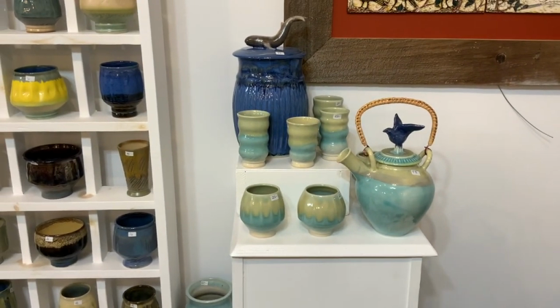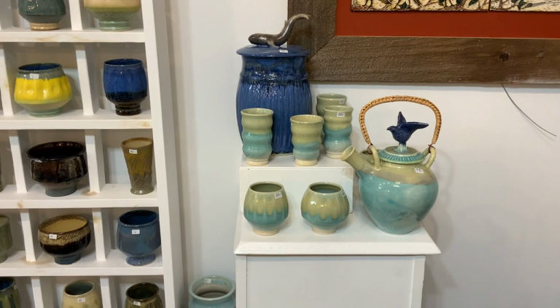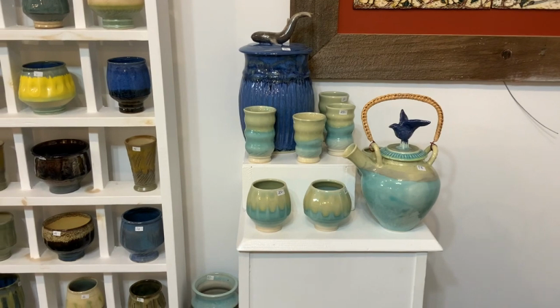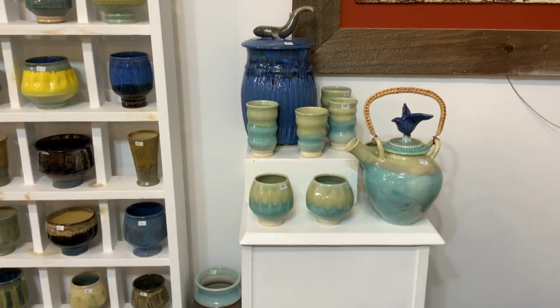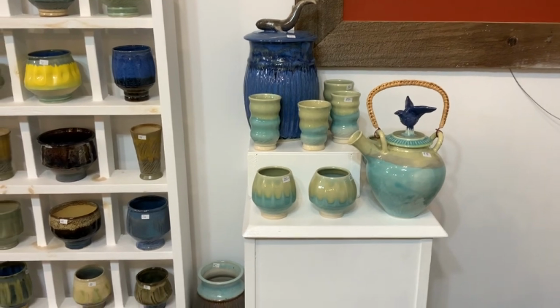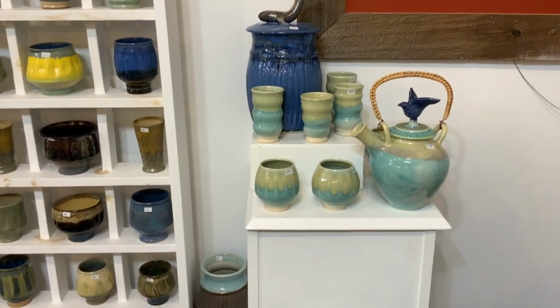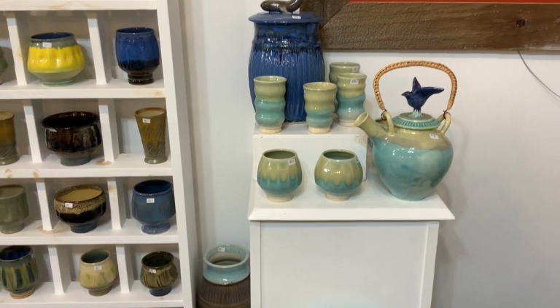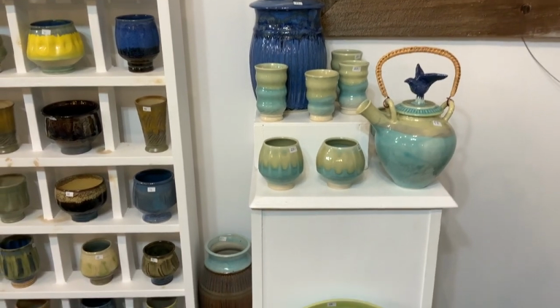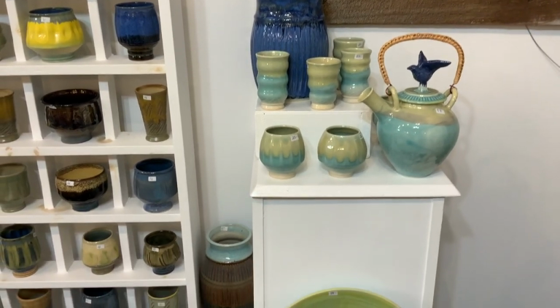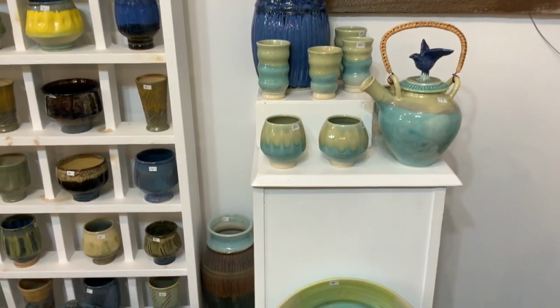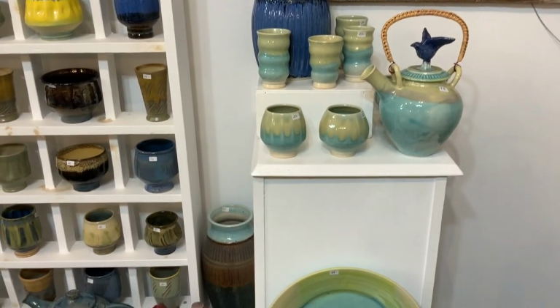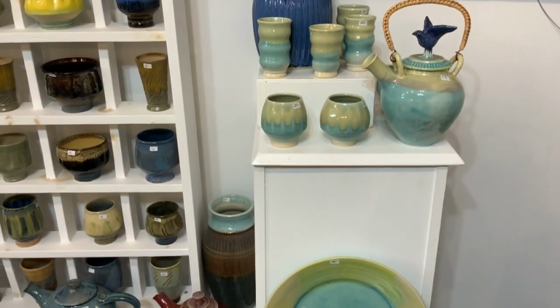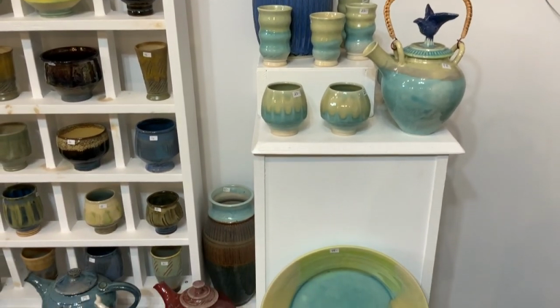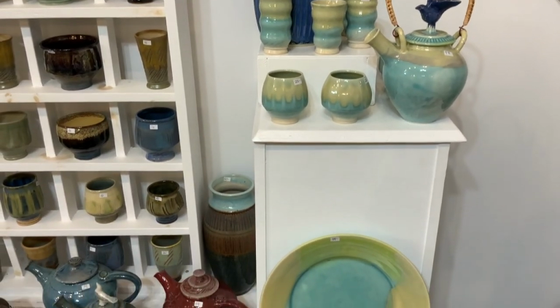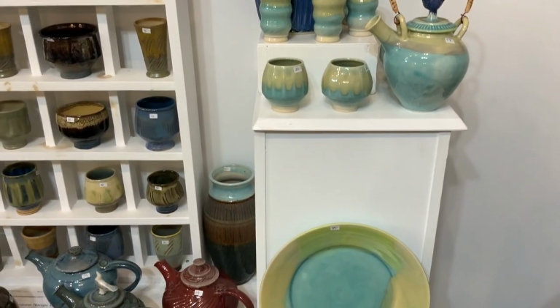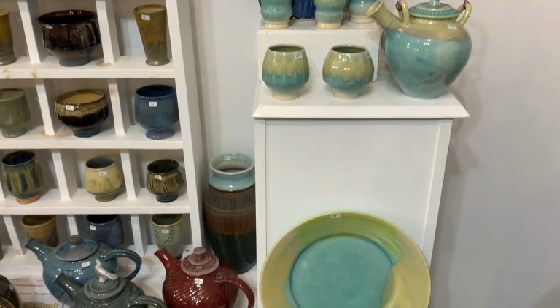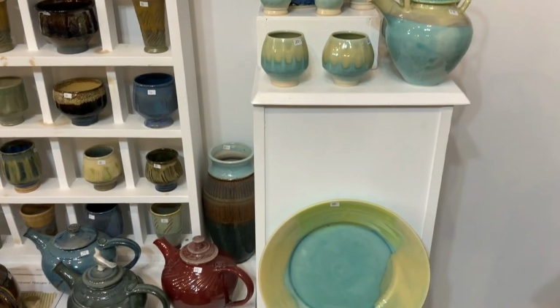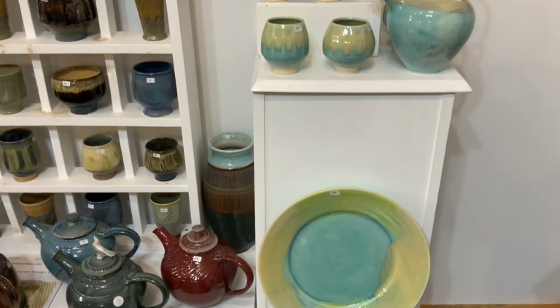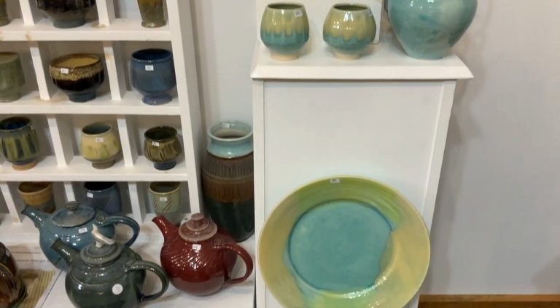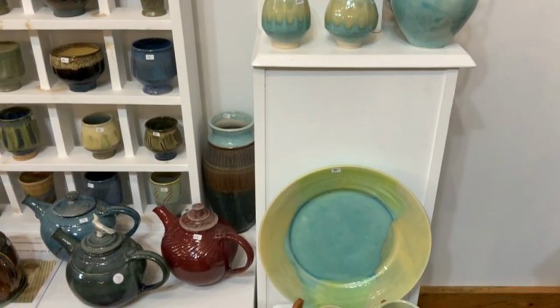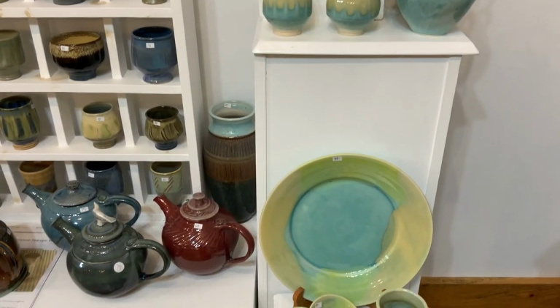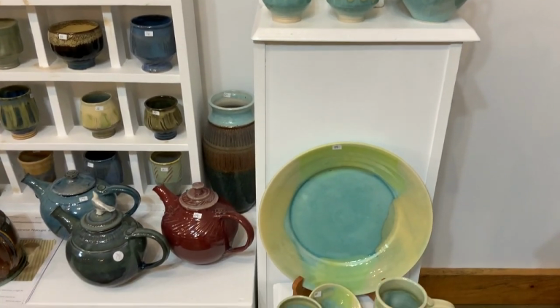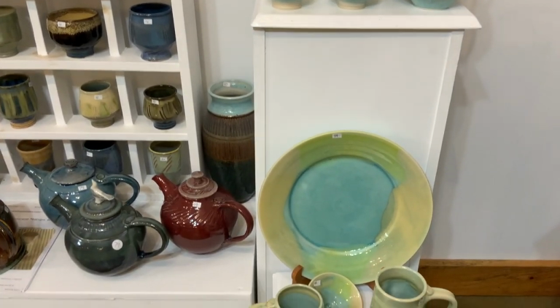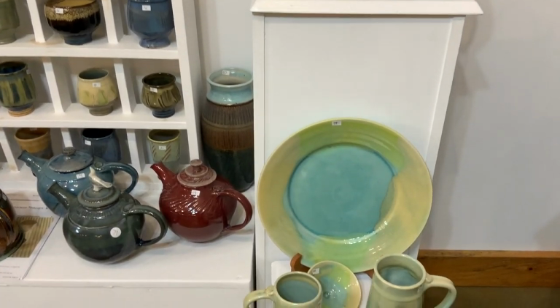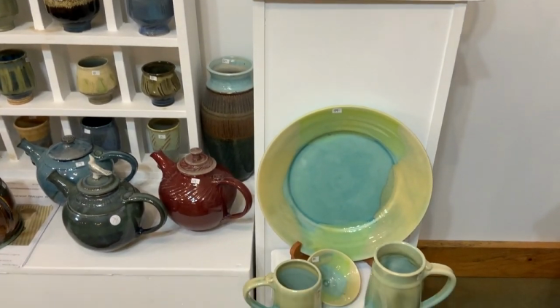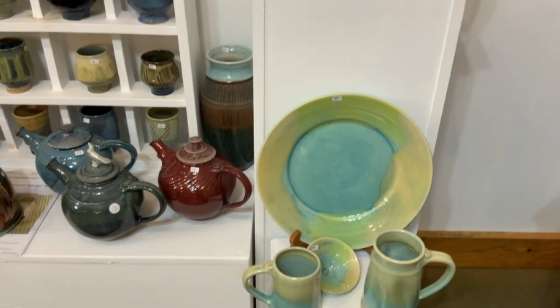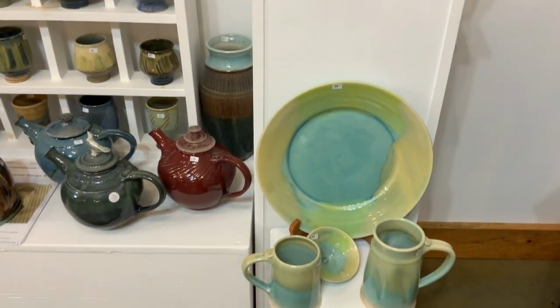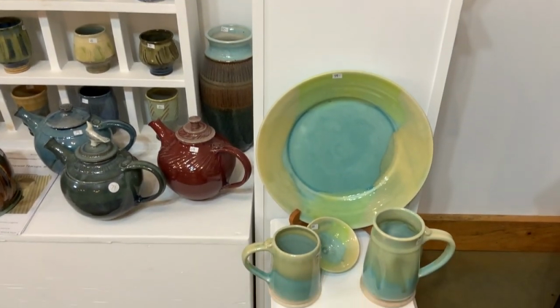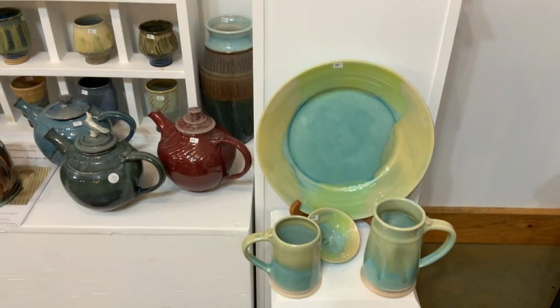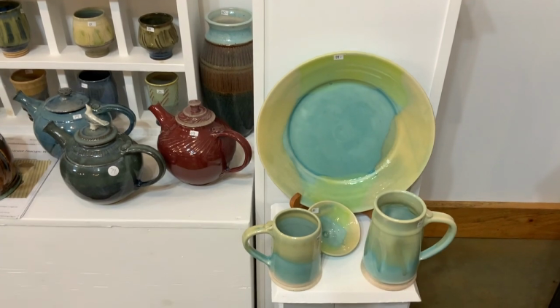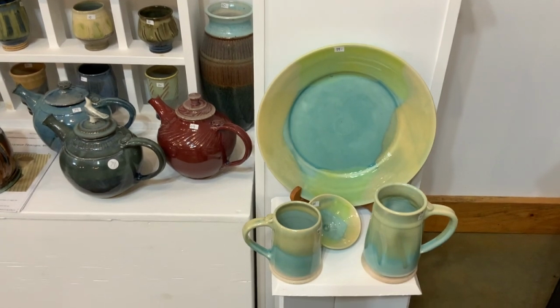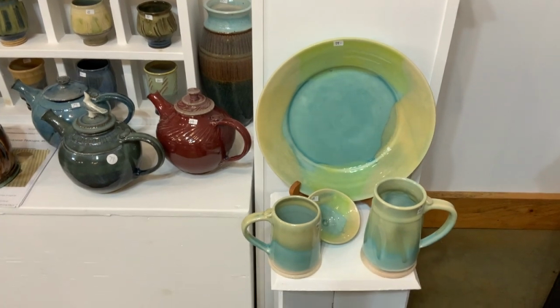There you go — a little tea set in the turquoise glaze. That glaze is the one that comes out bright red in the gas kiln.